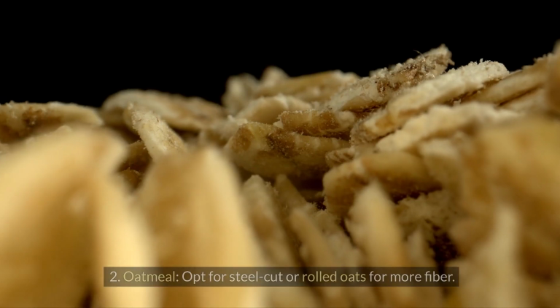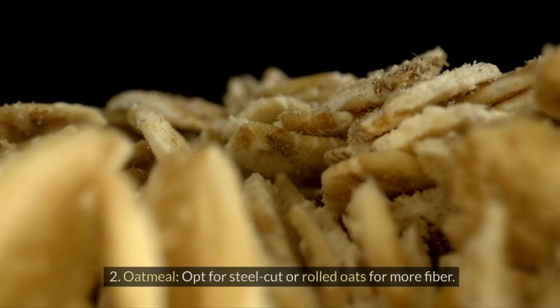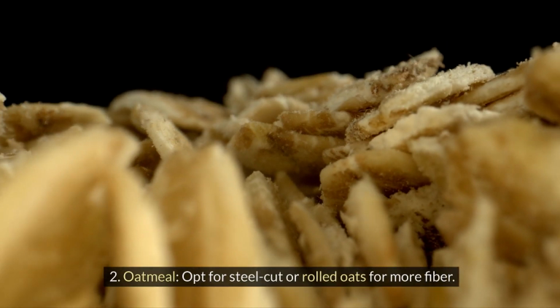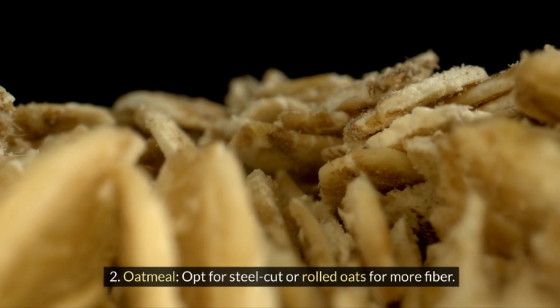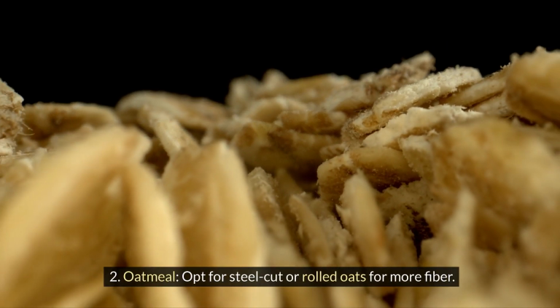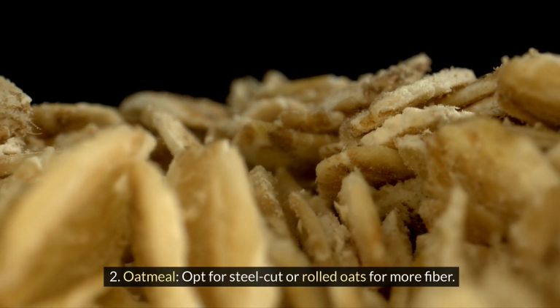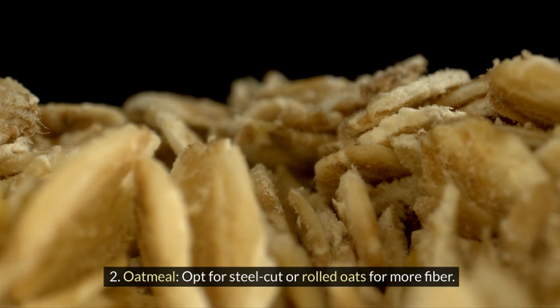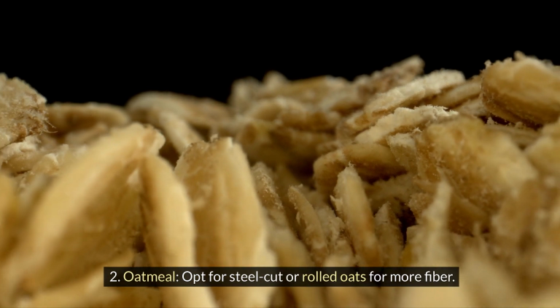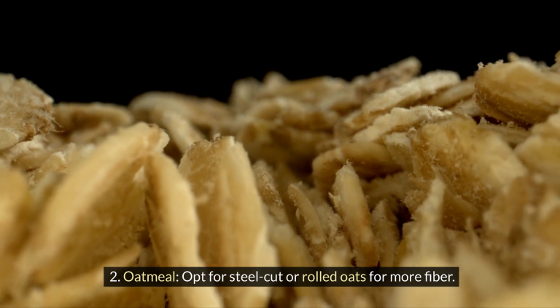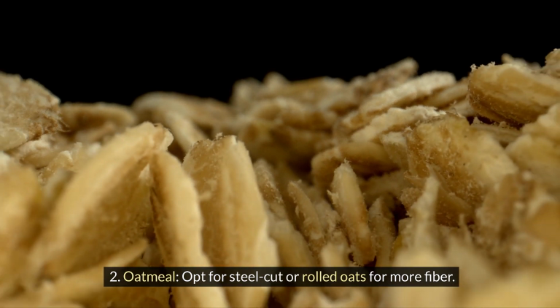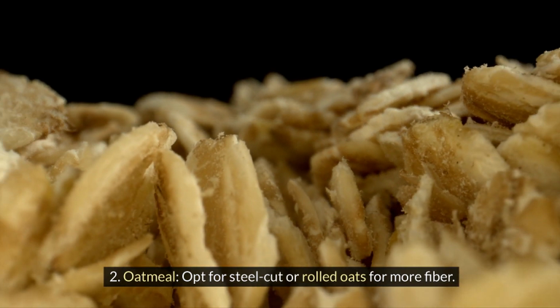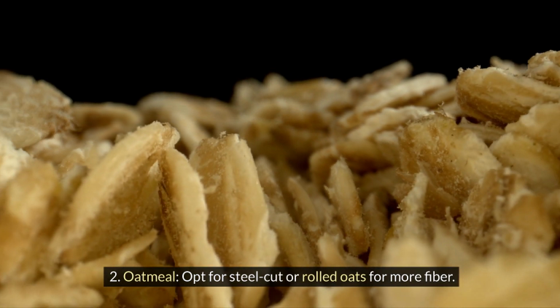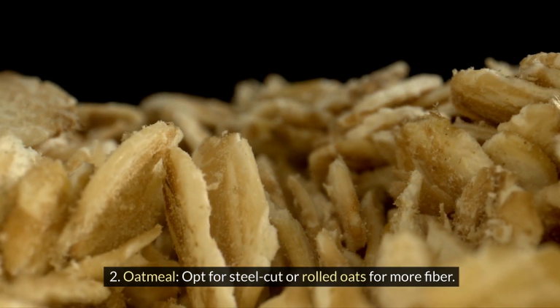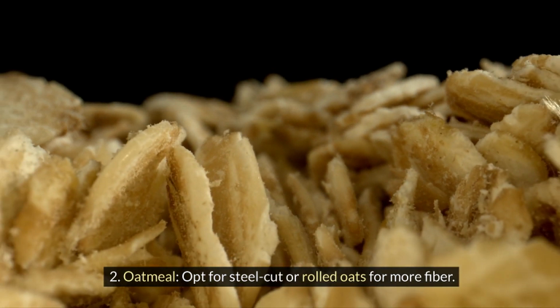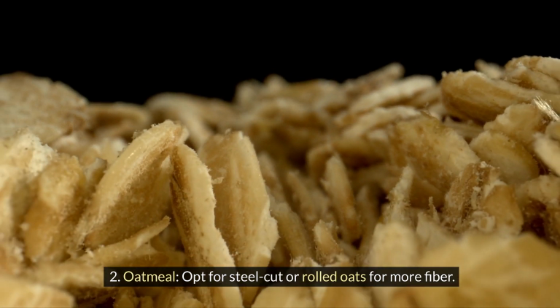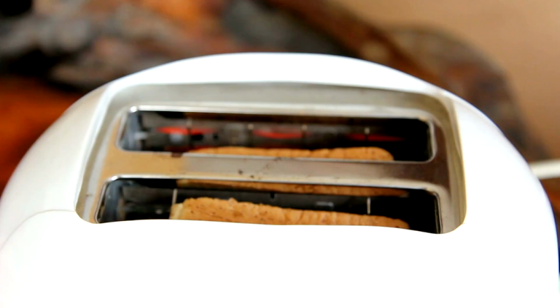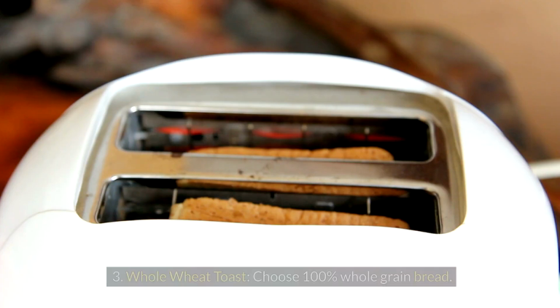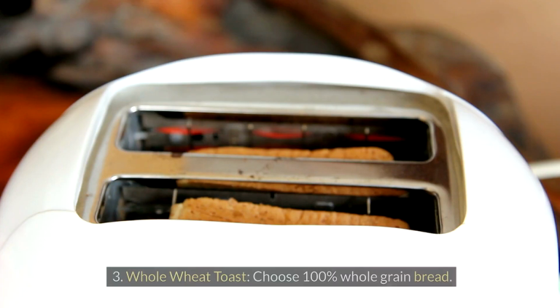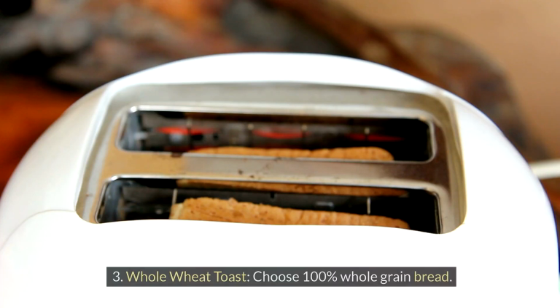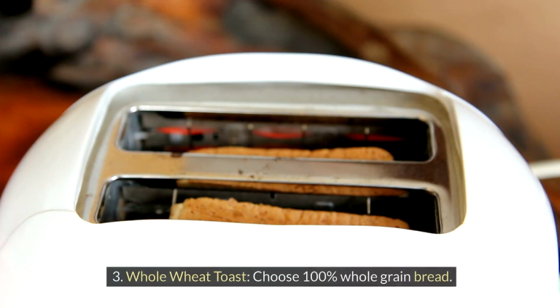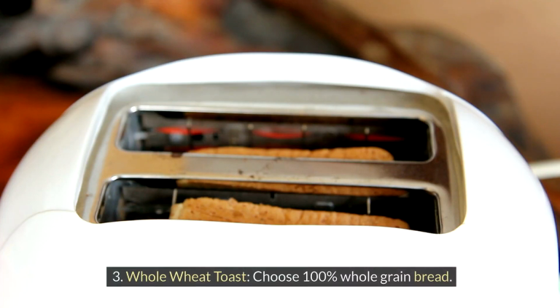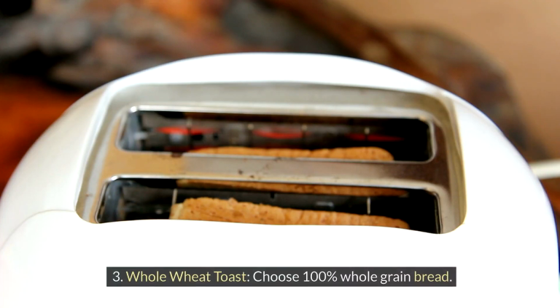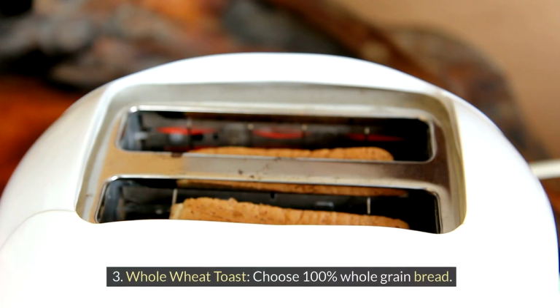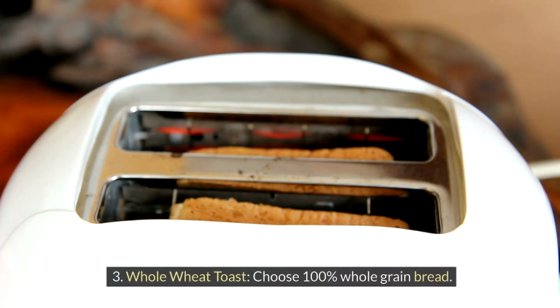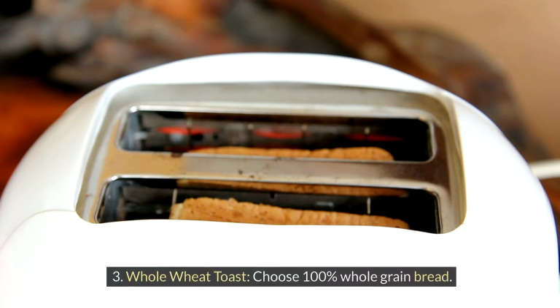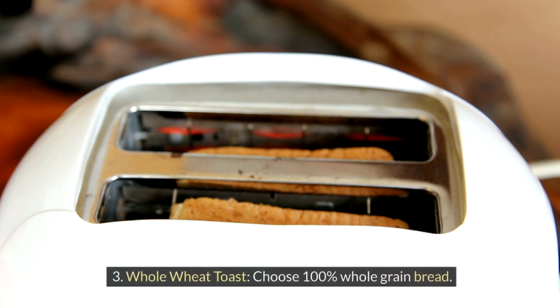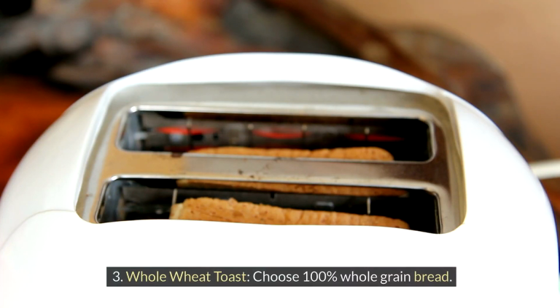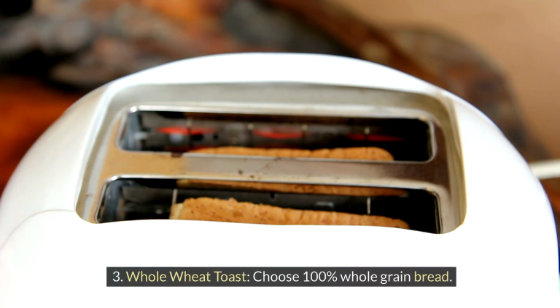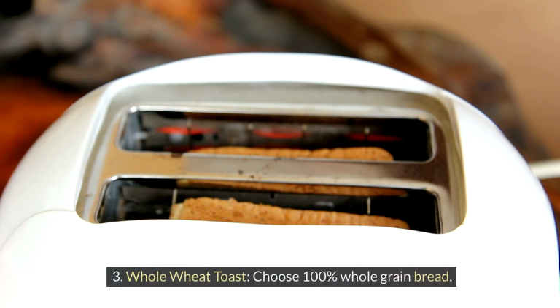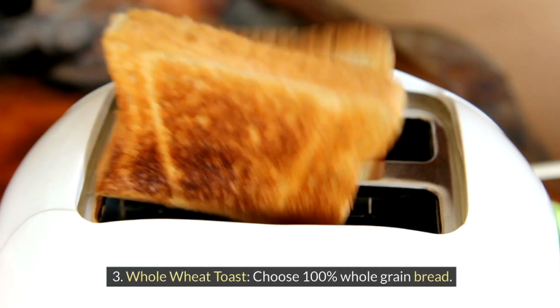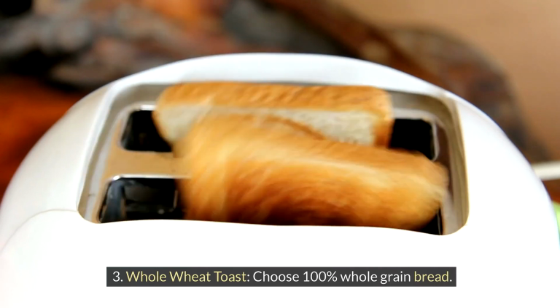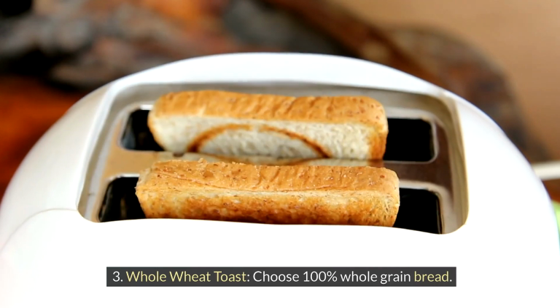2. Oatmeal: opt for steel-cut or rolled oats for more fiber. 3. Whole-wheat toast: choose 100% whole-grain bread.